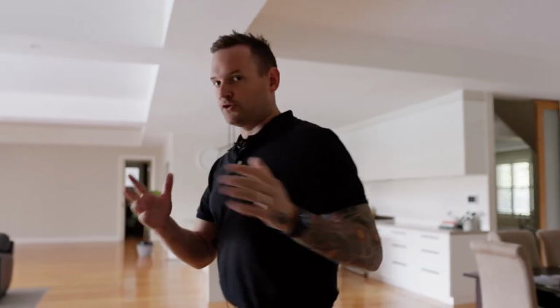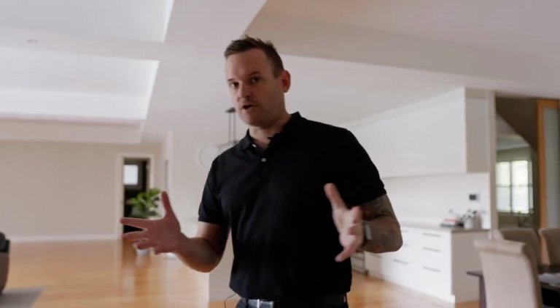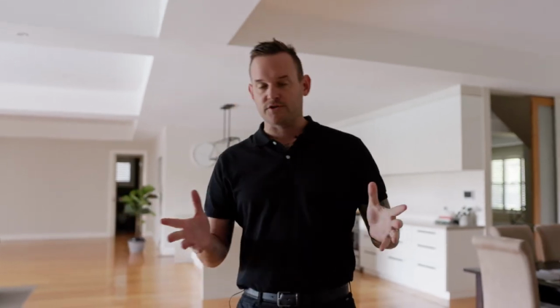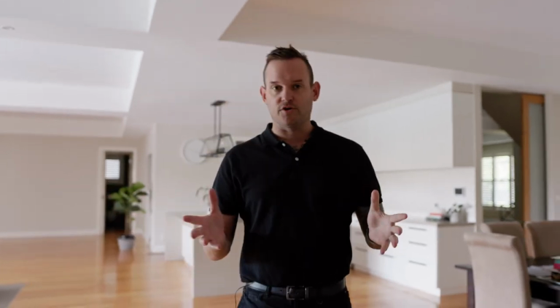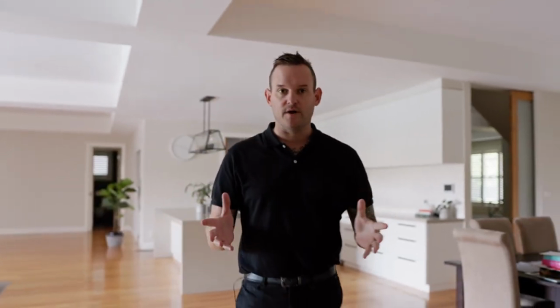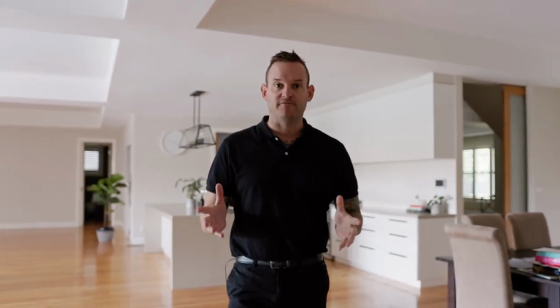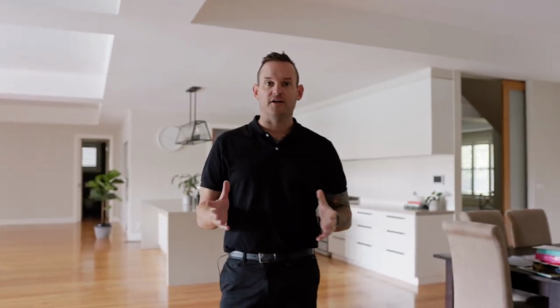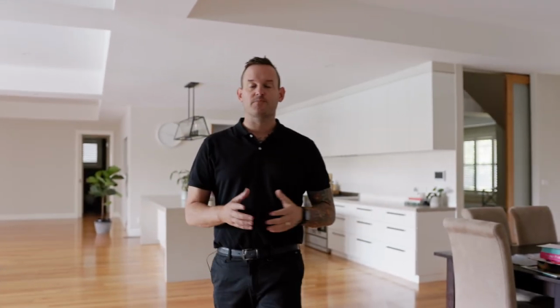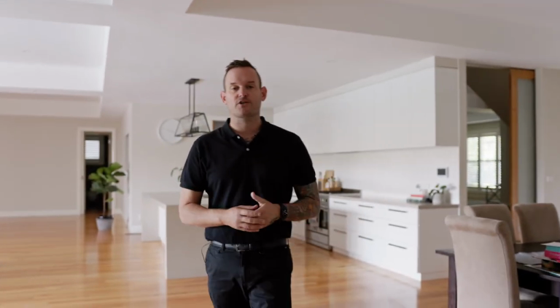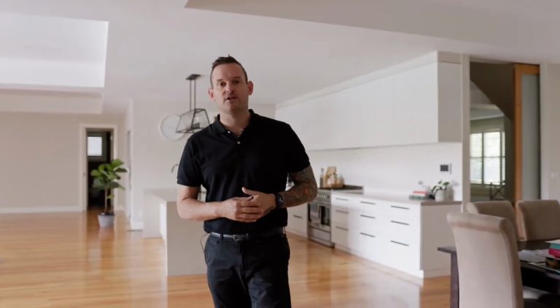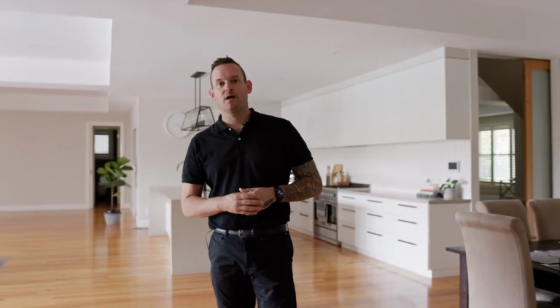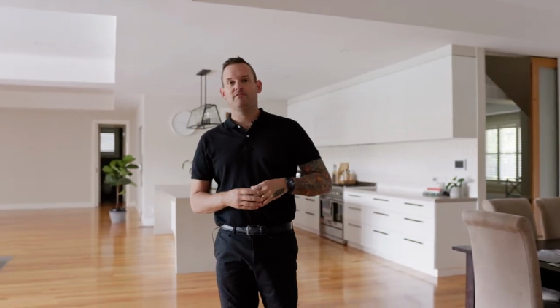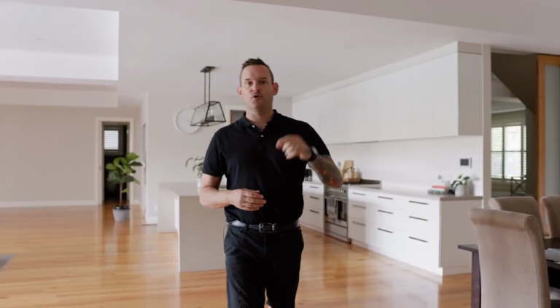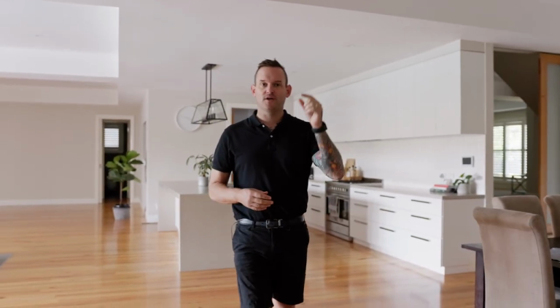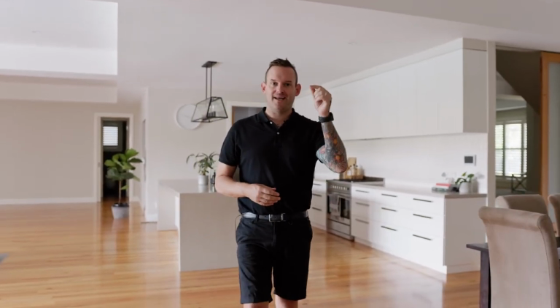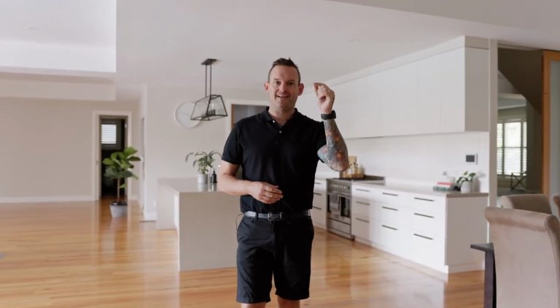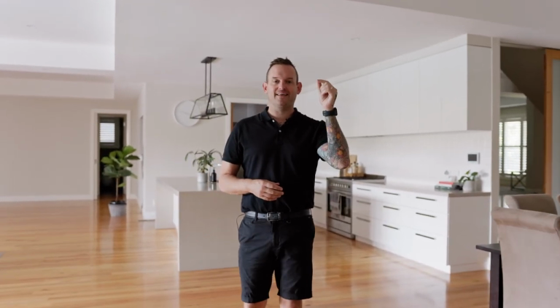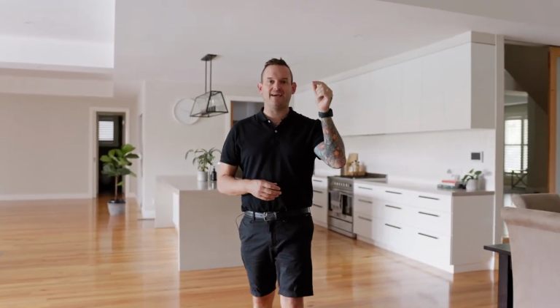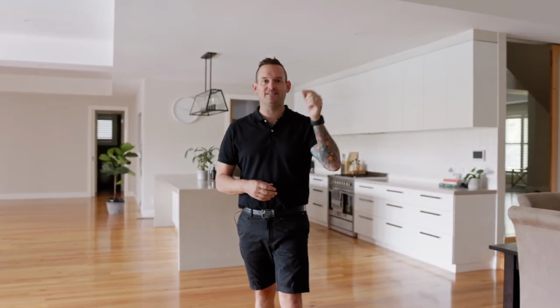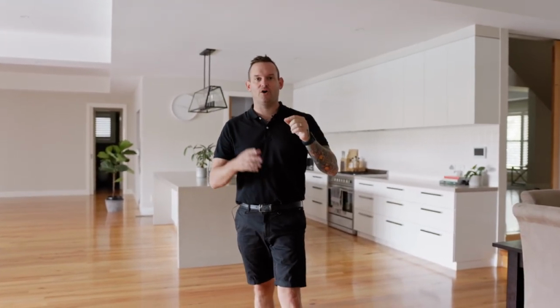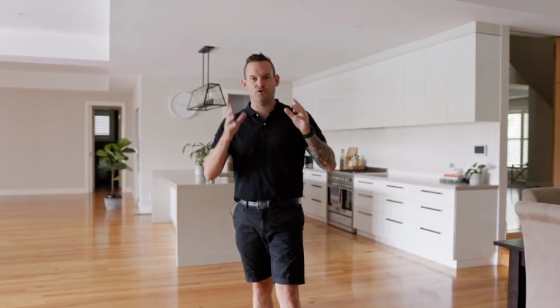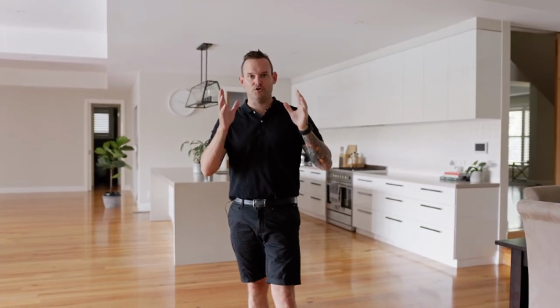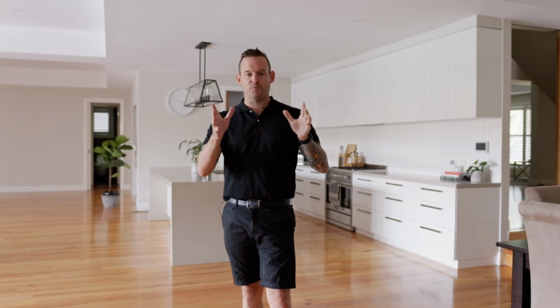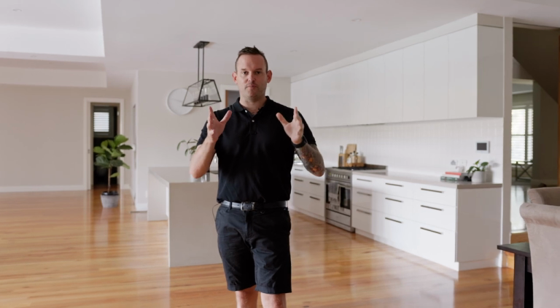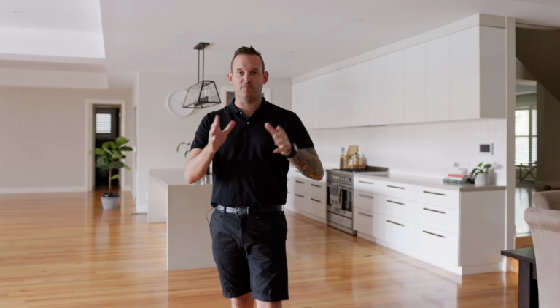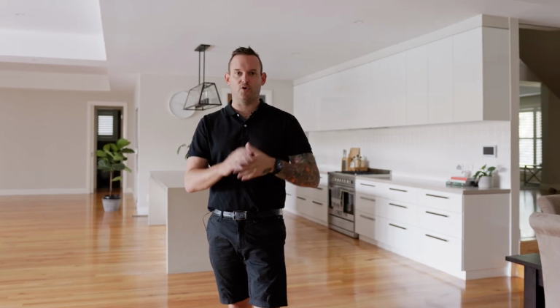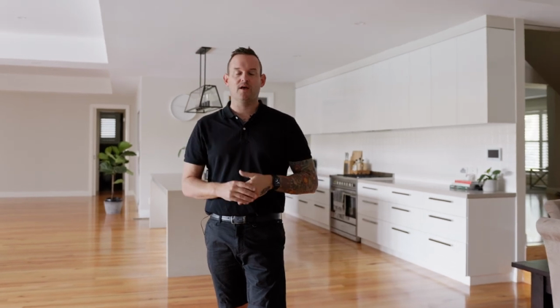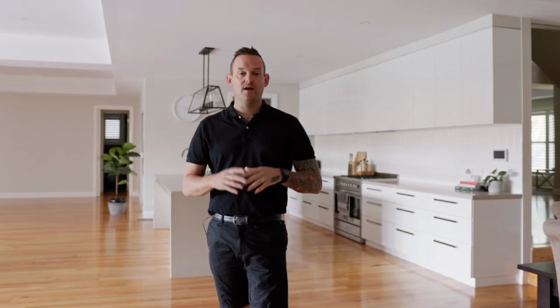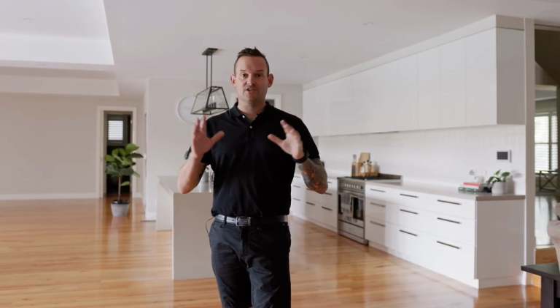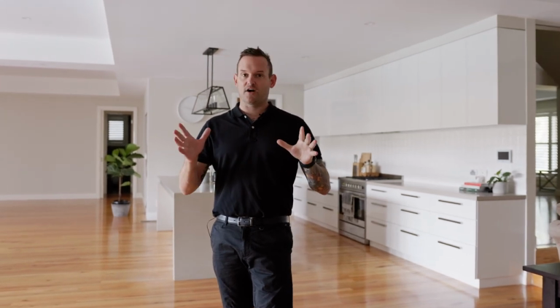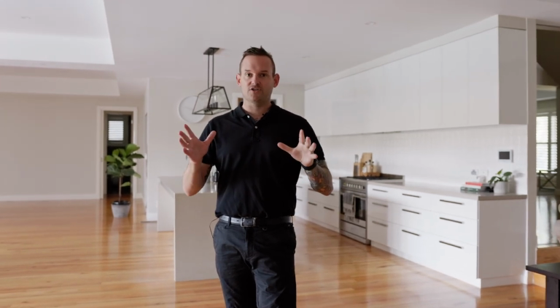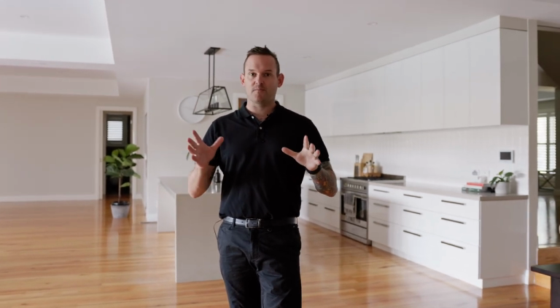Do you know what to do at a final inspection before you get handed the keys on your new property you've bought? Exciting times.